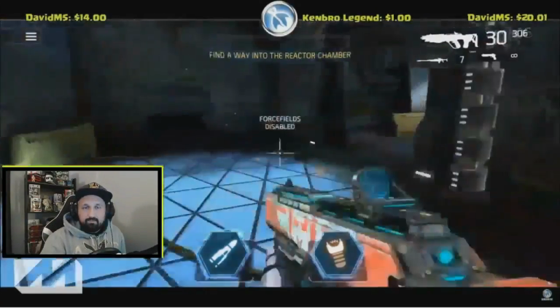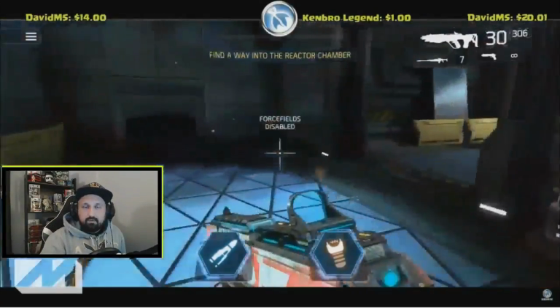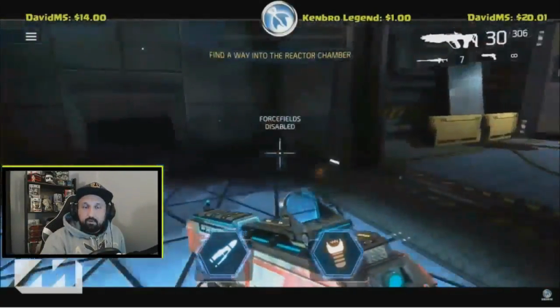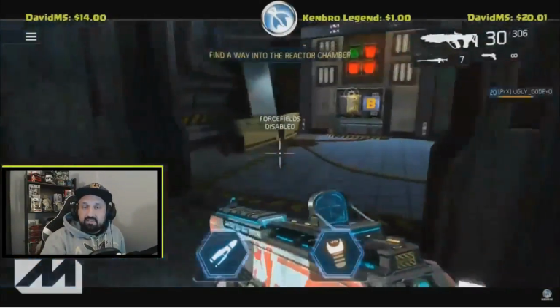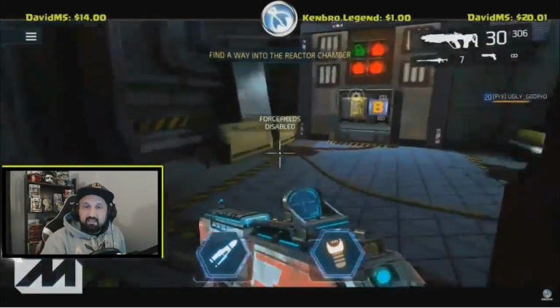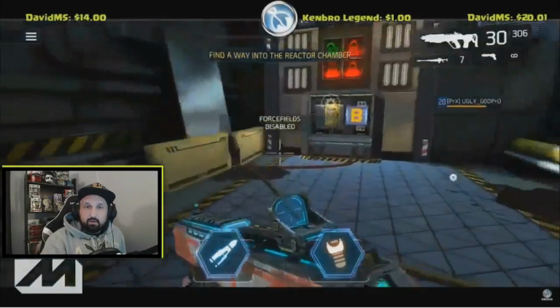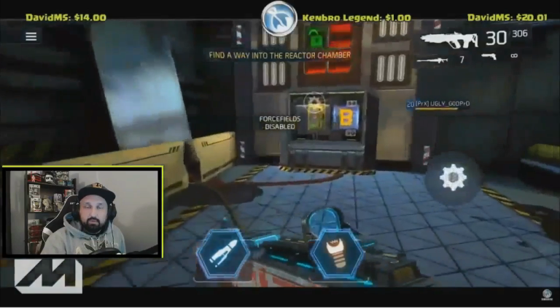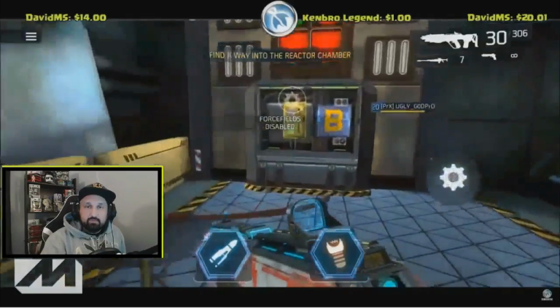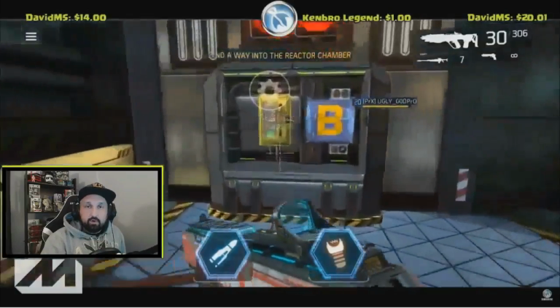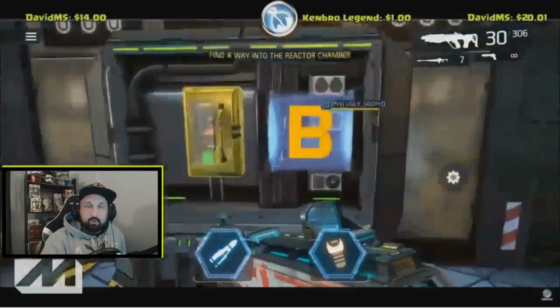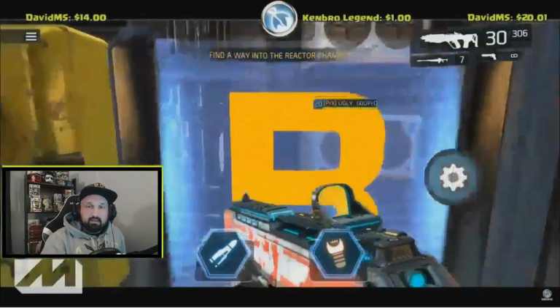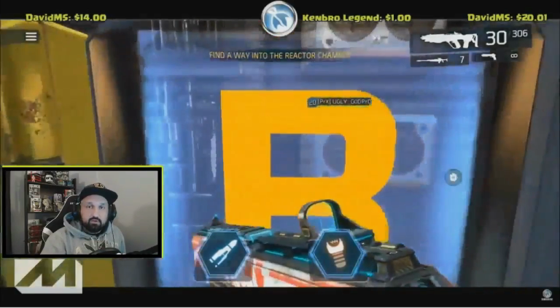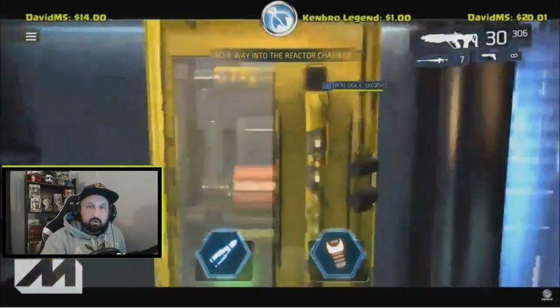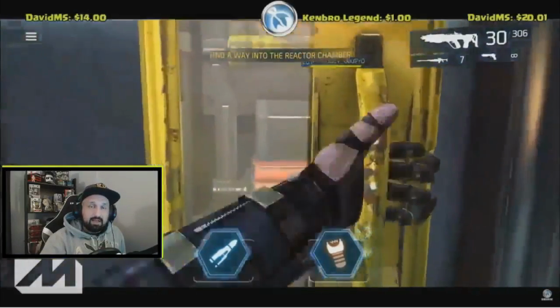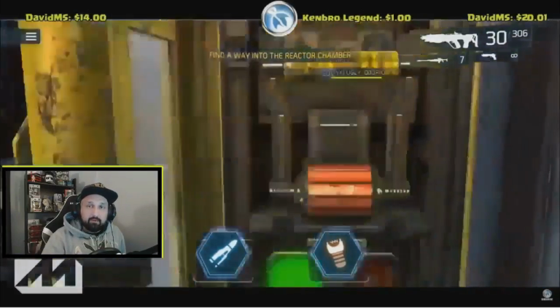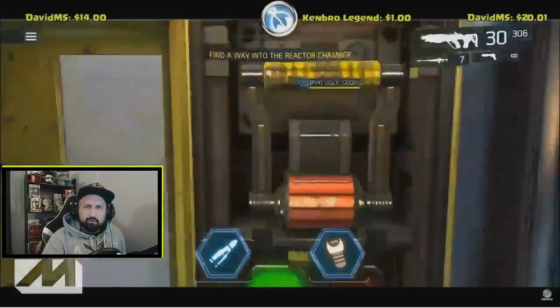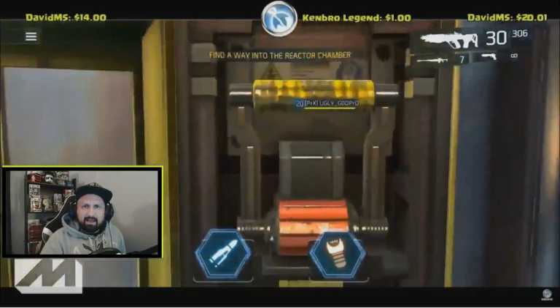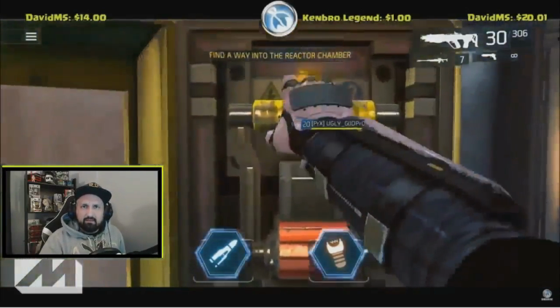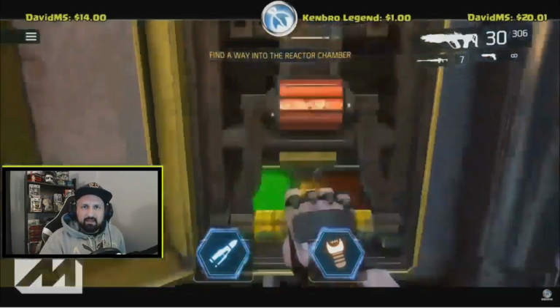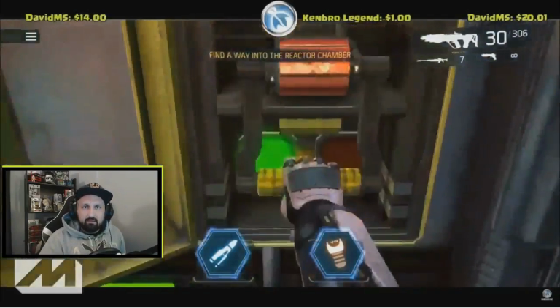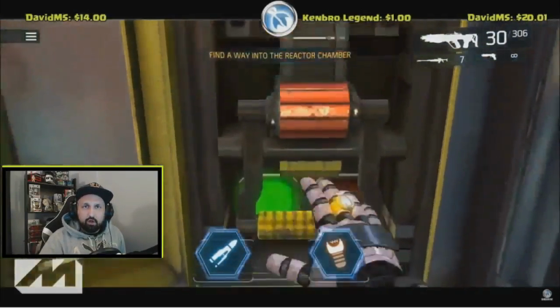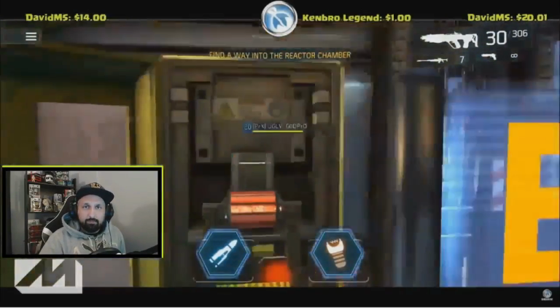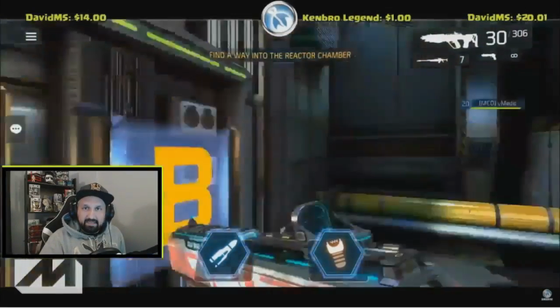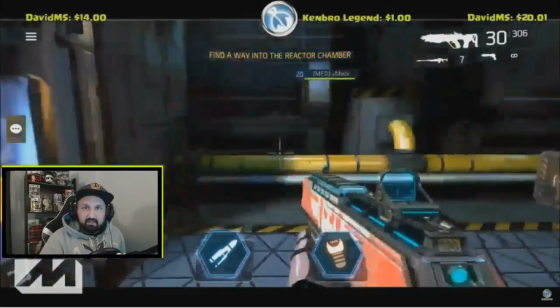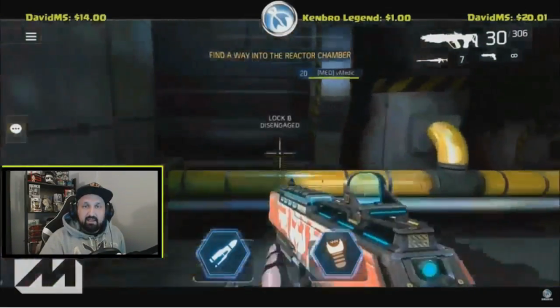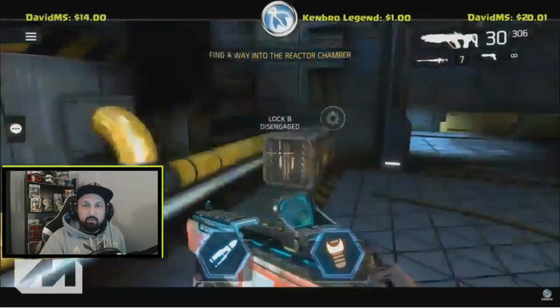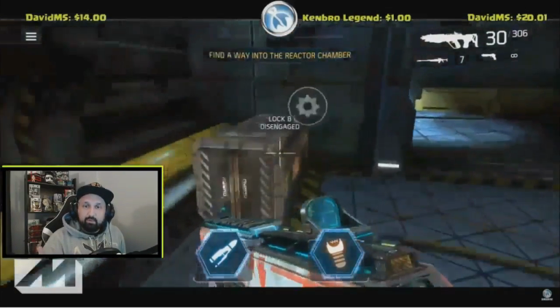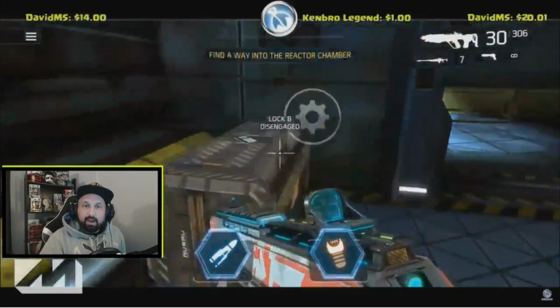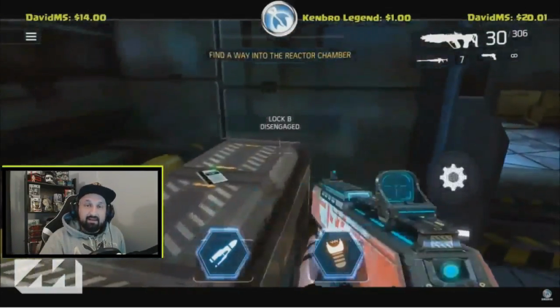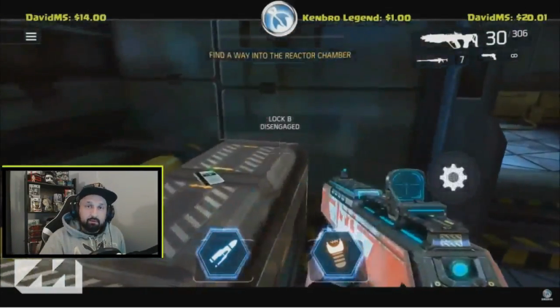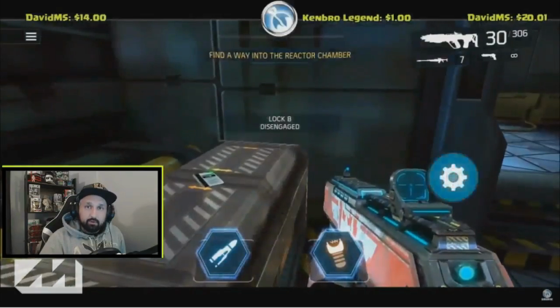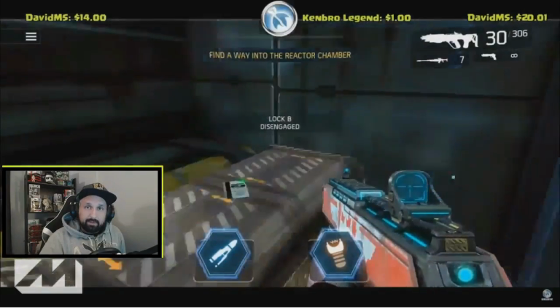The first key card will spawn right at the start. After you activate lock B, it will be right there on the crate.